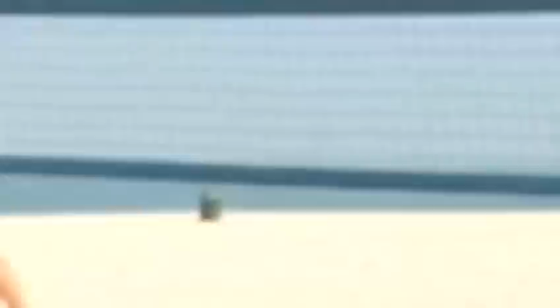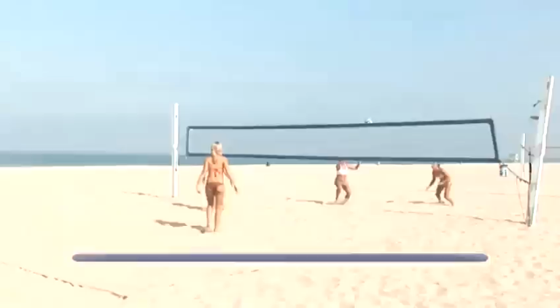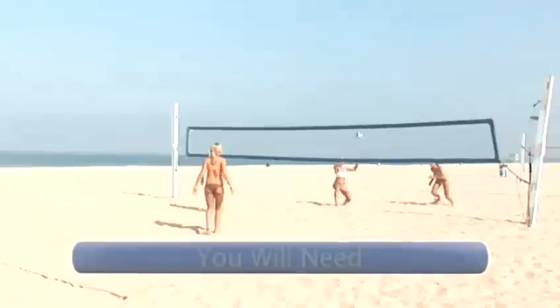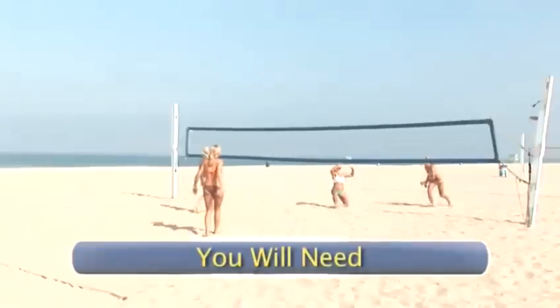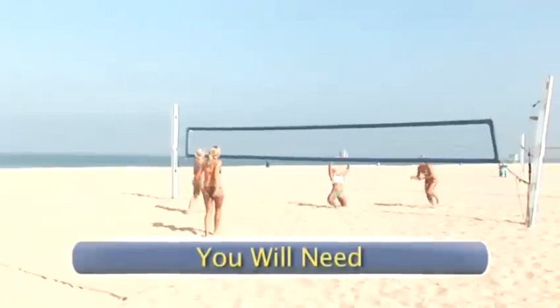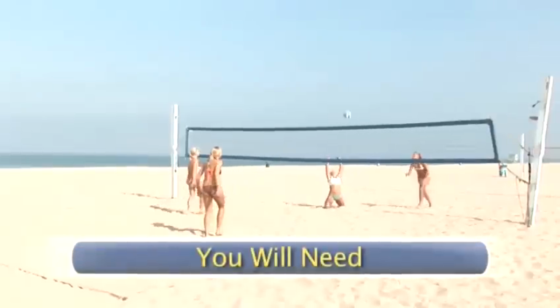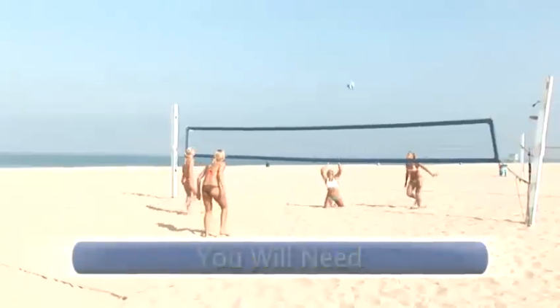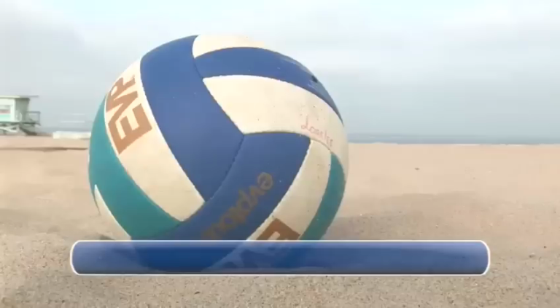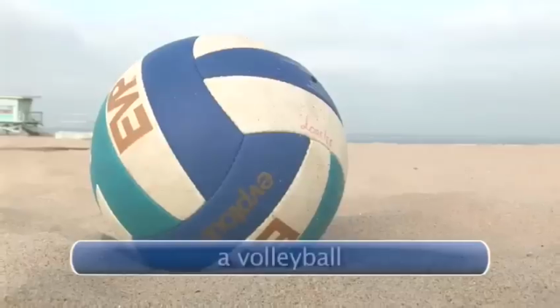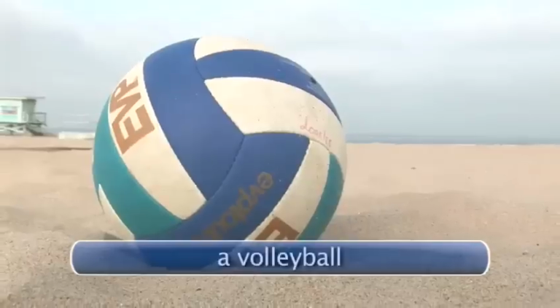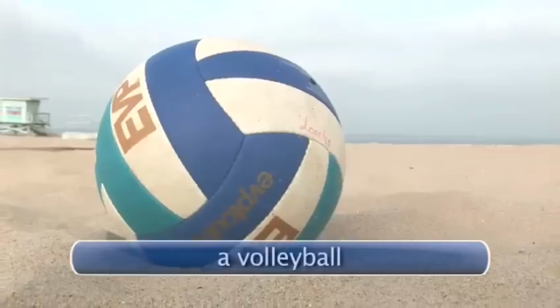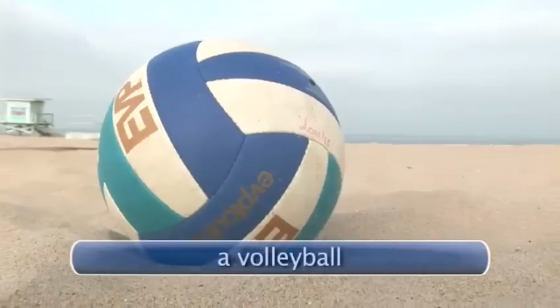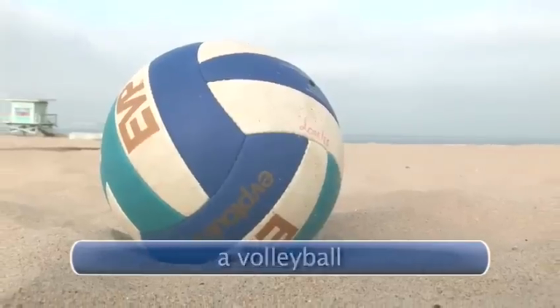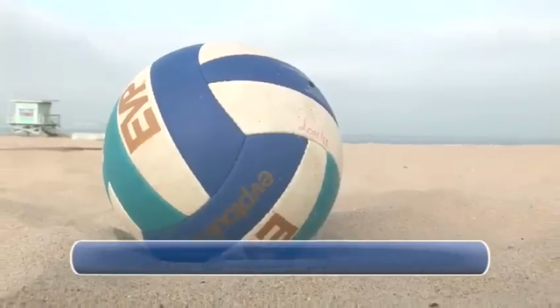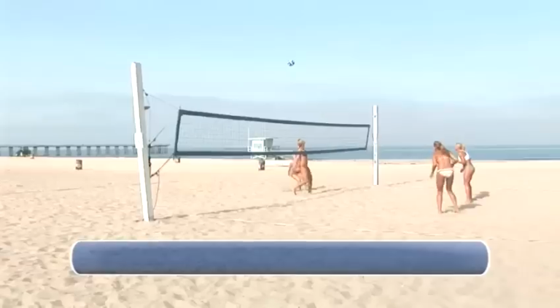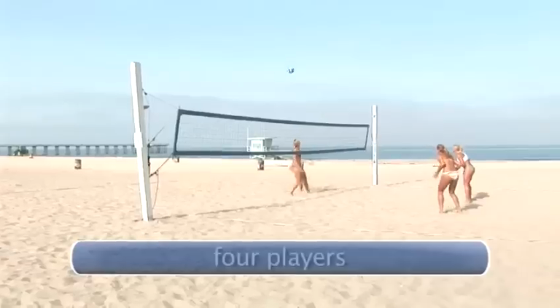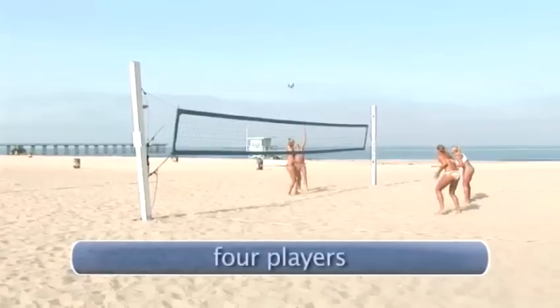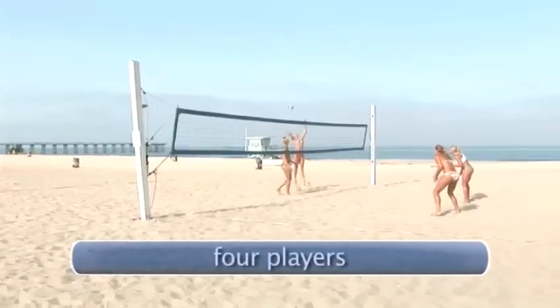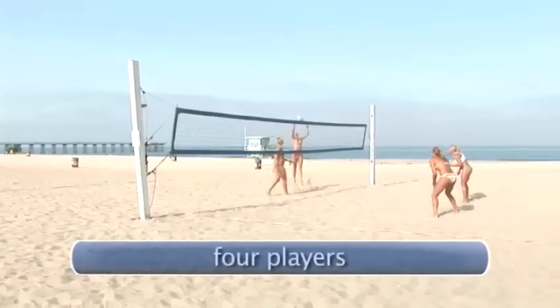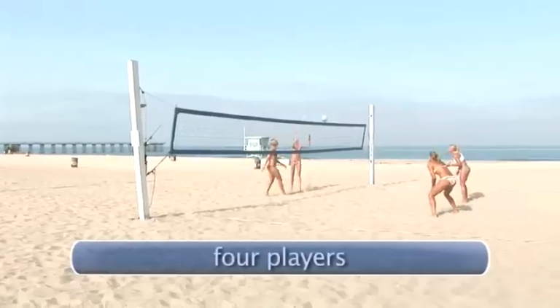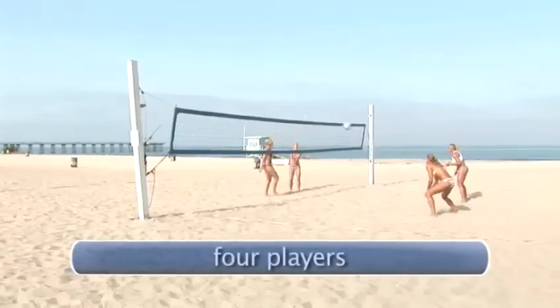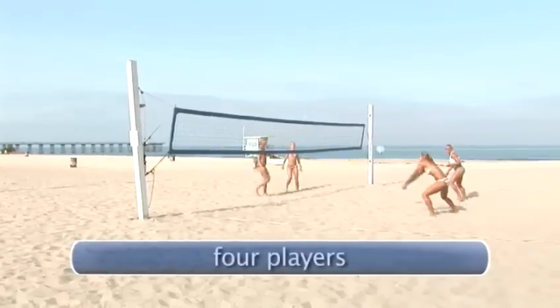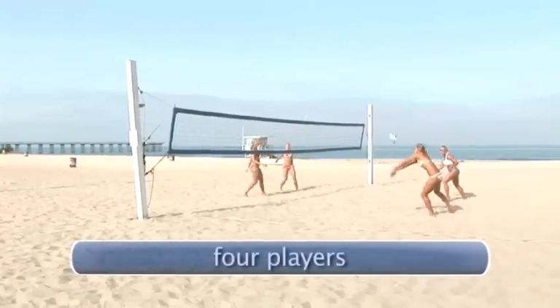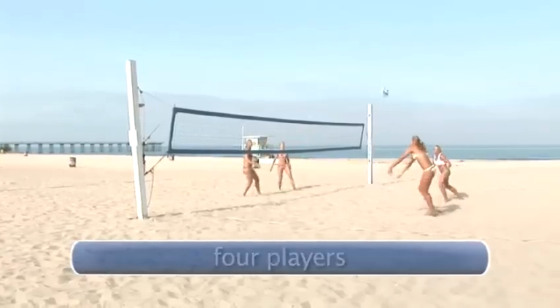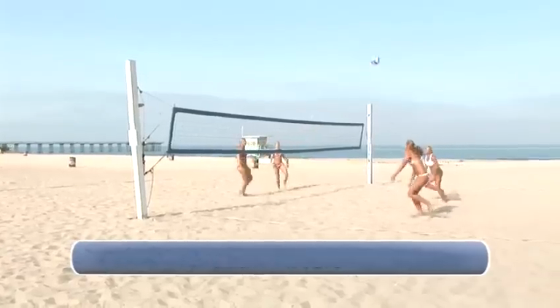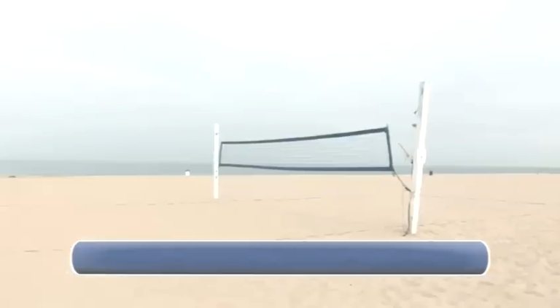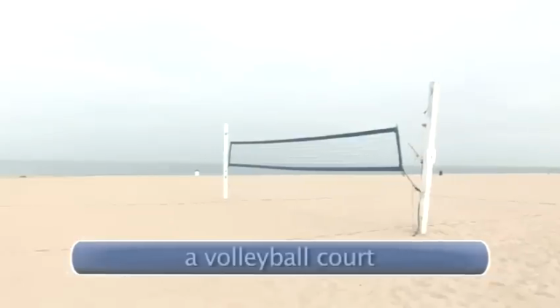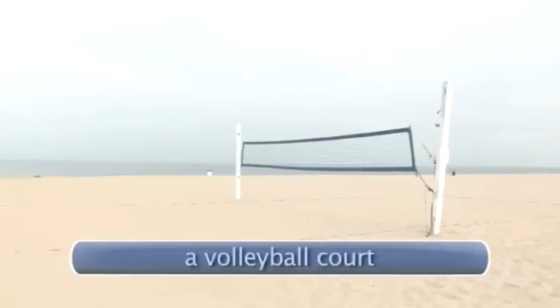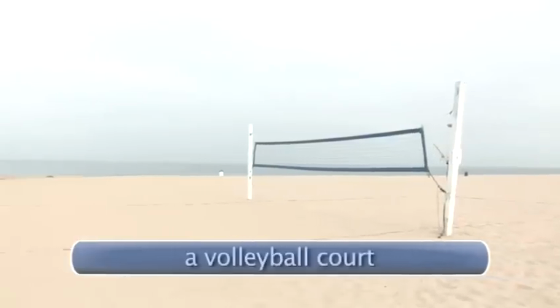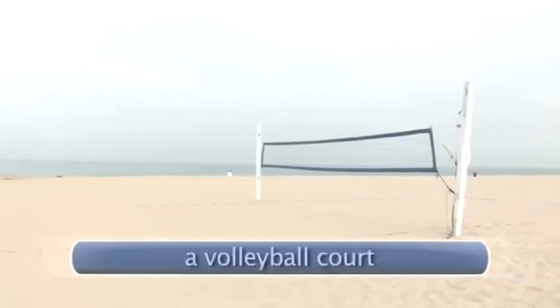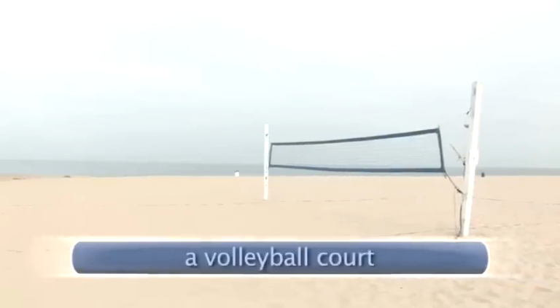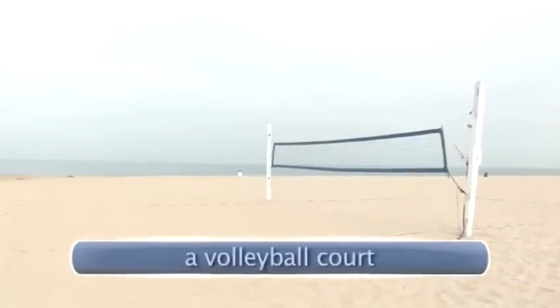You will need a volleyball, four players, and a volleyball court.